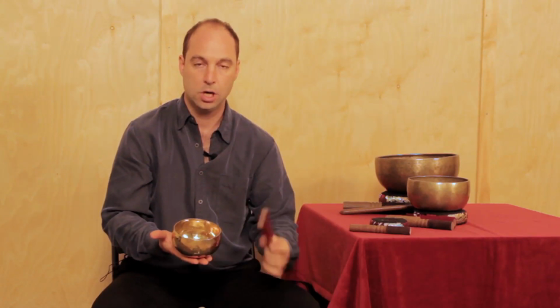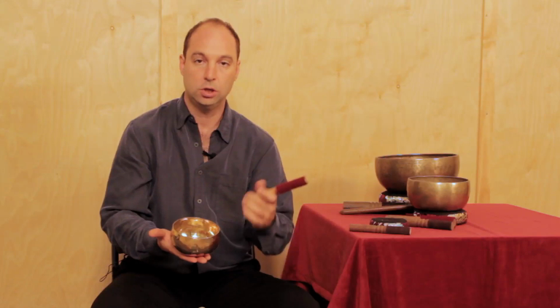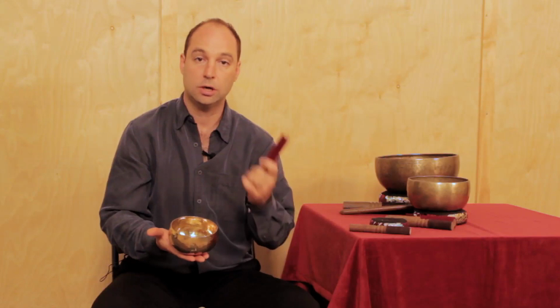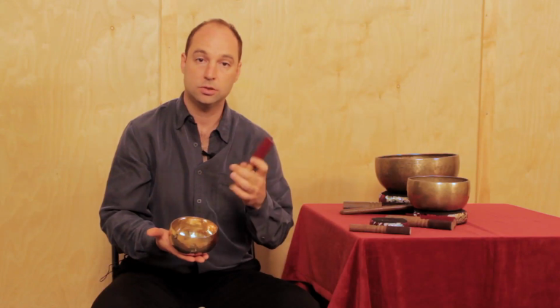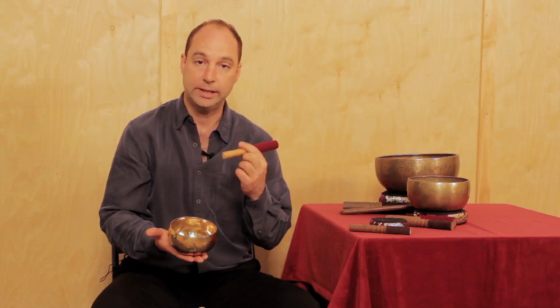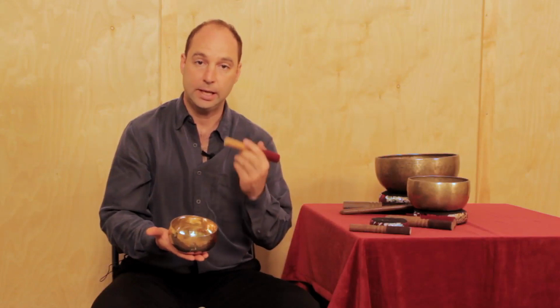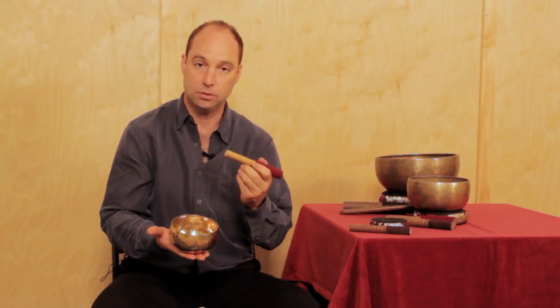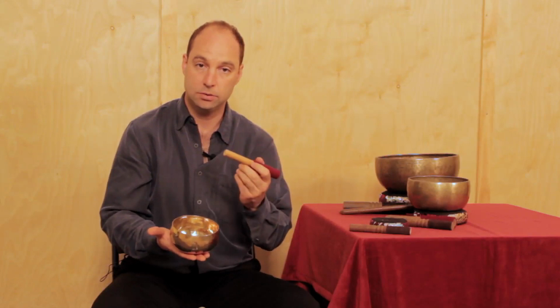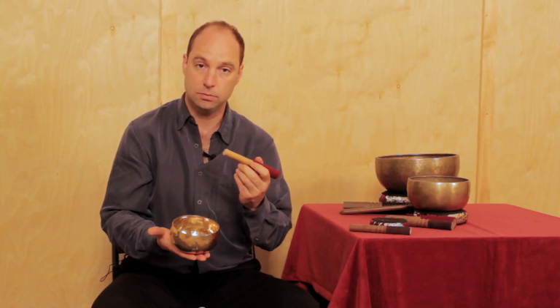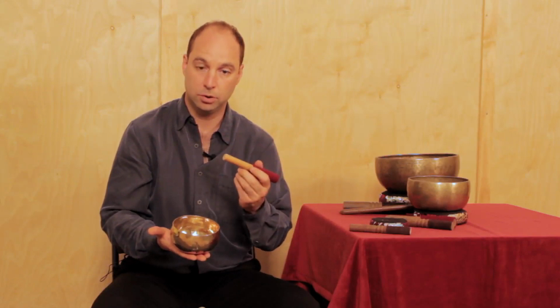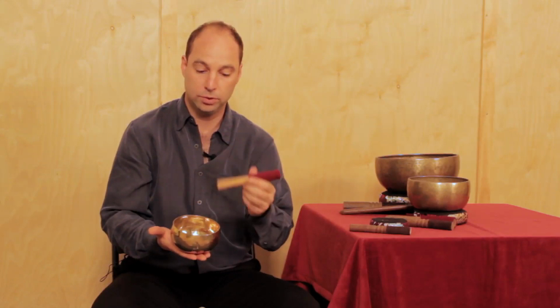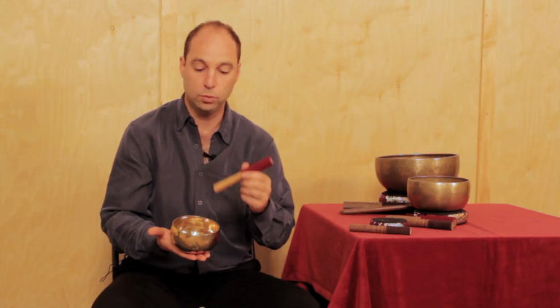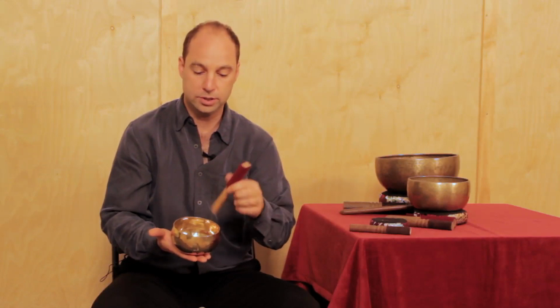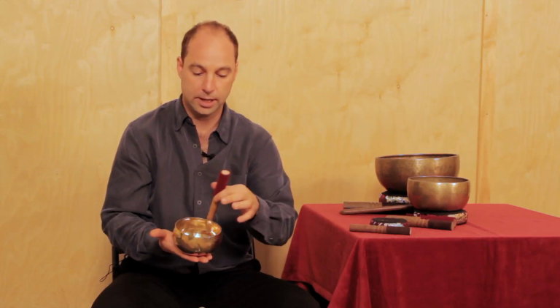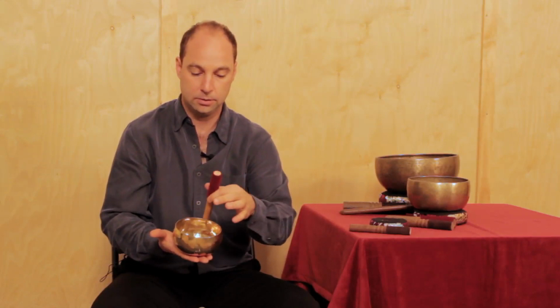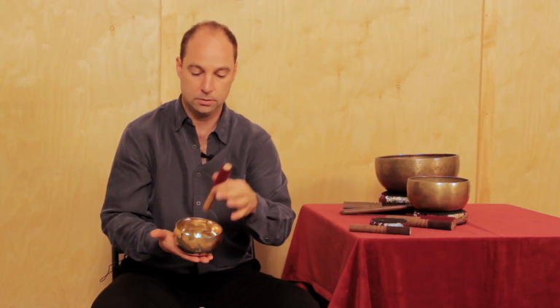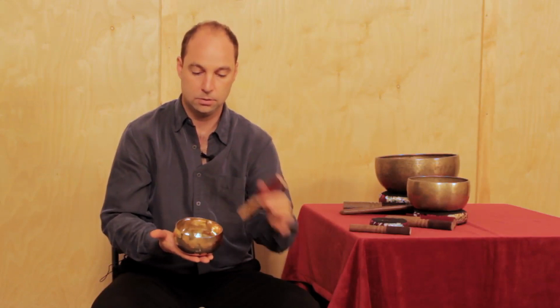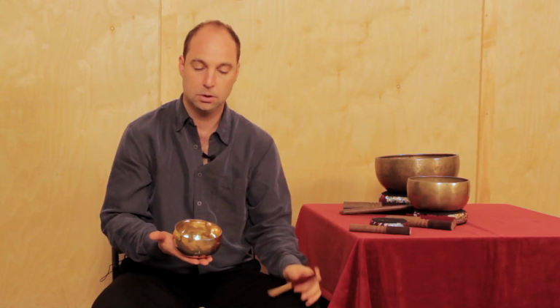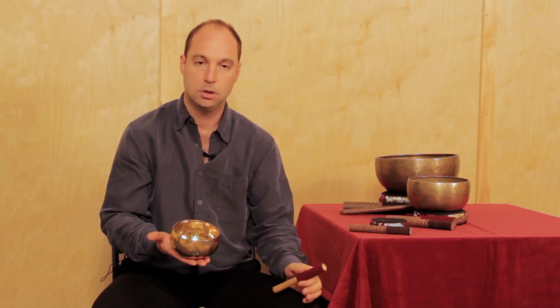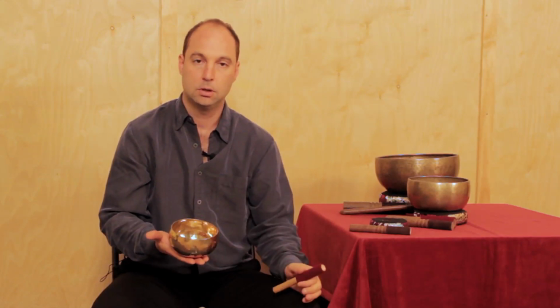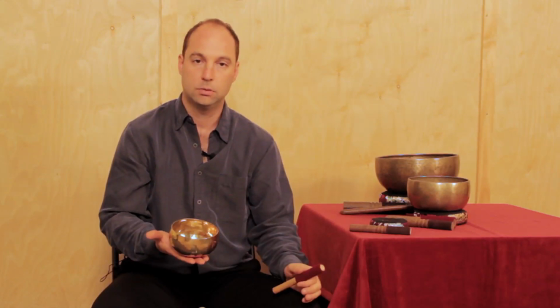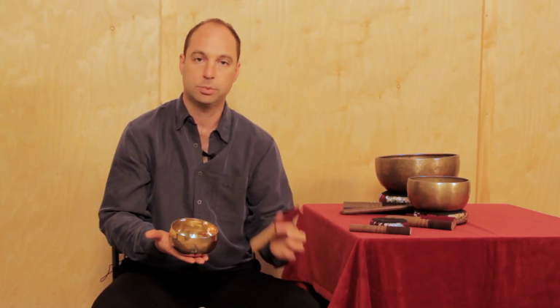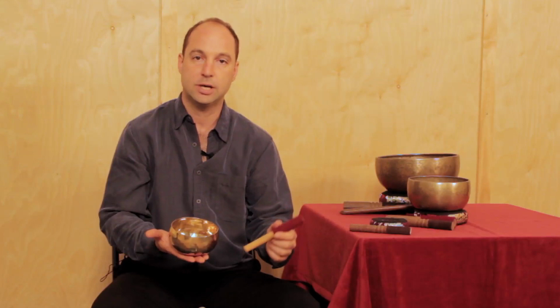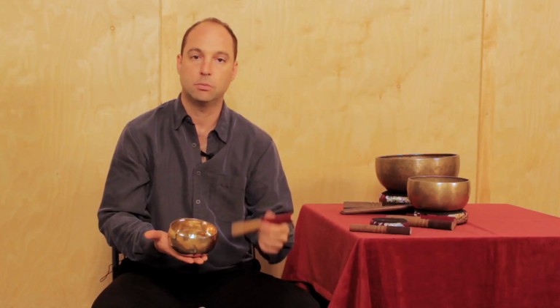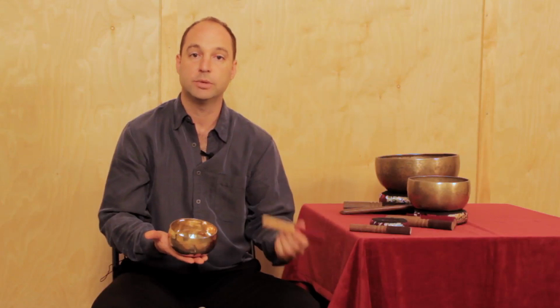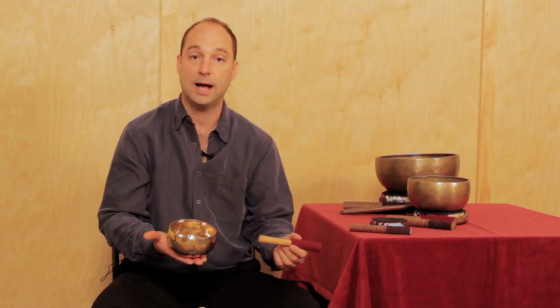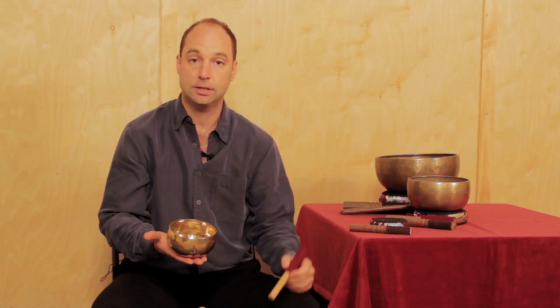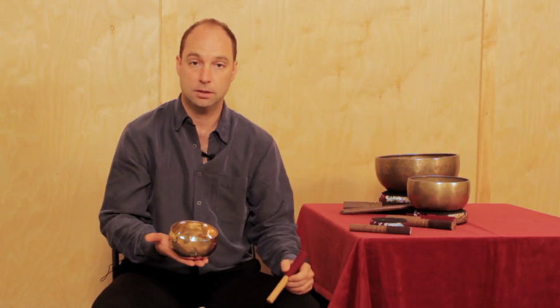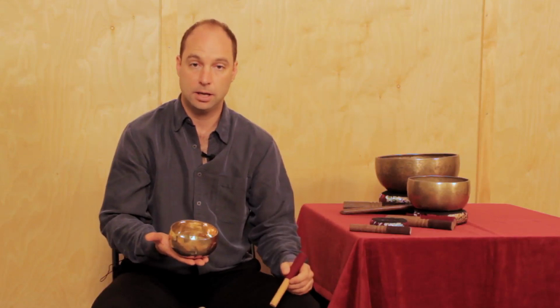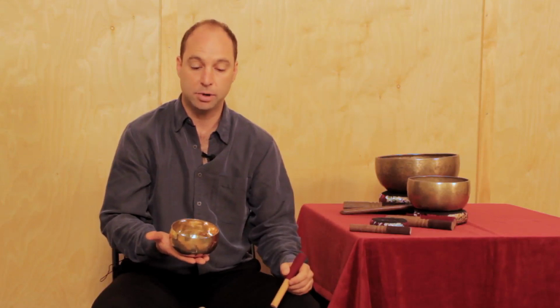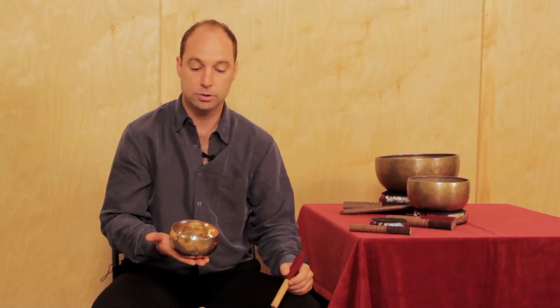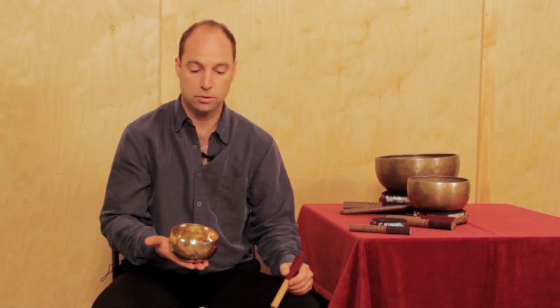You can also gently hit the bowl with the wood side, which brings out a more metallic and brighter tone.